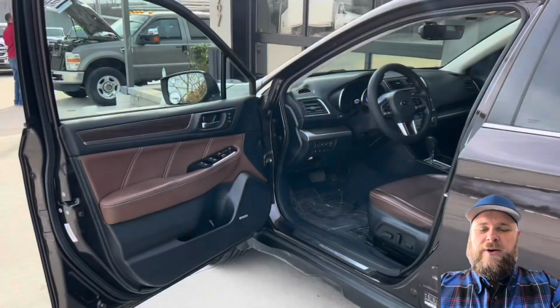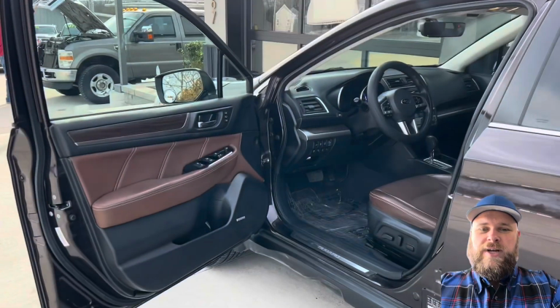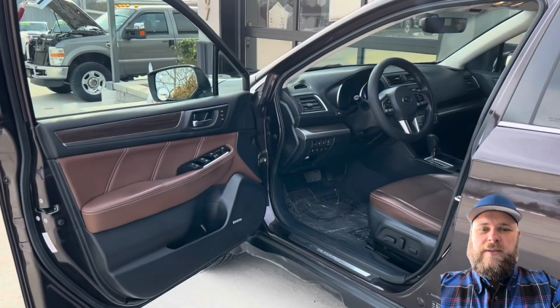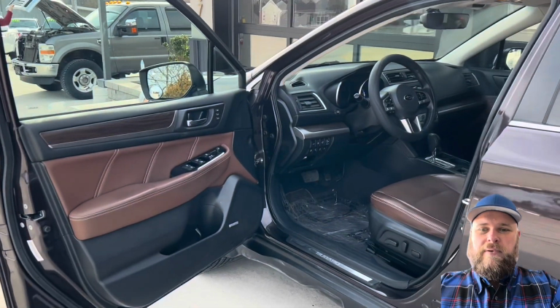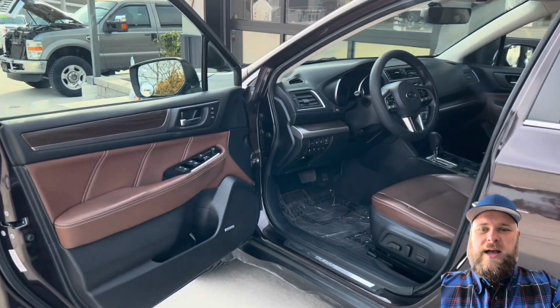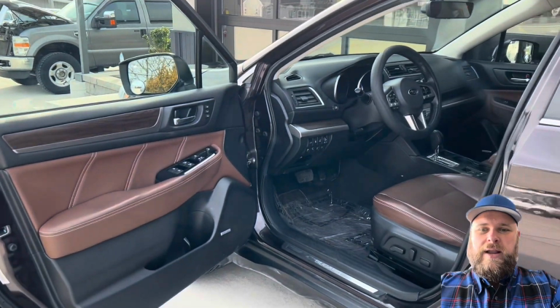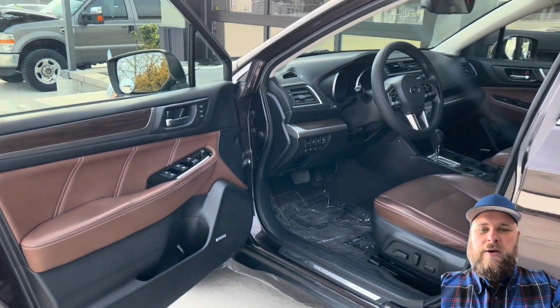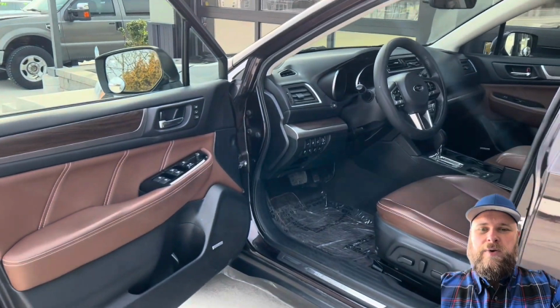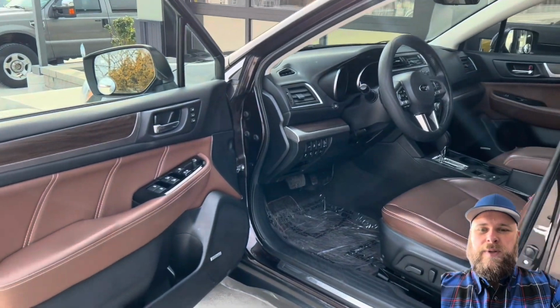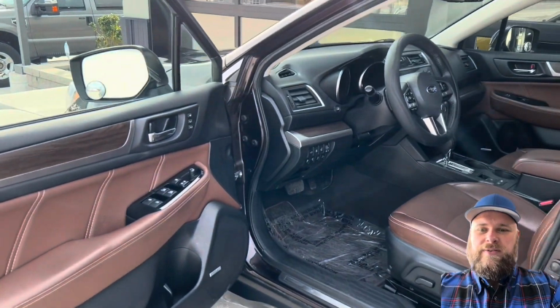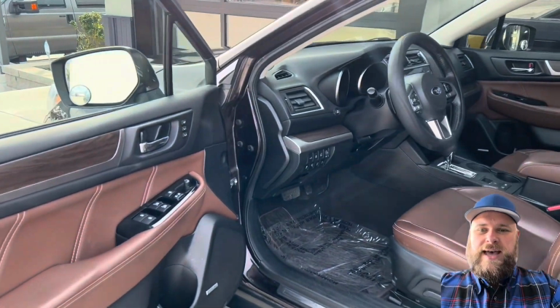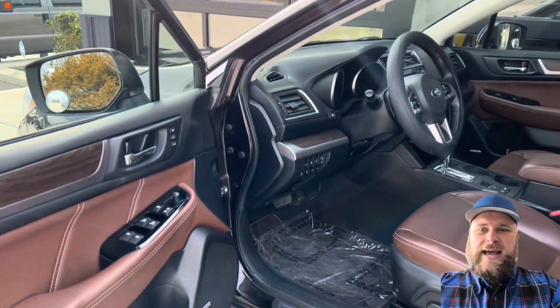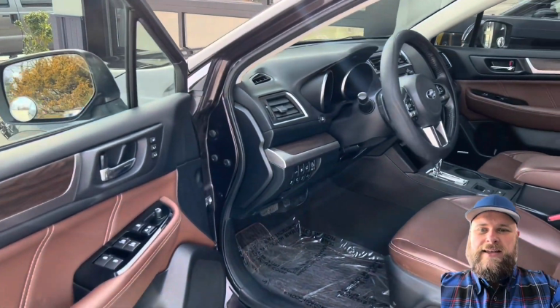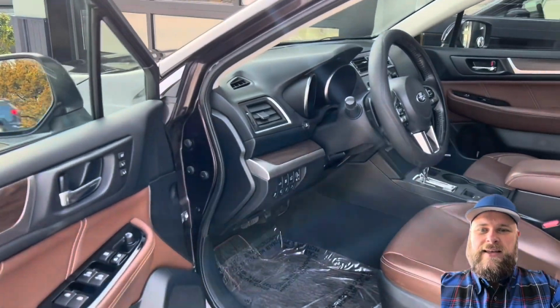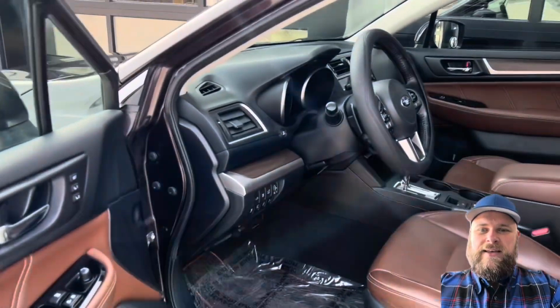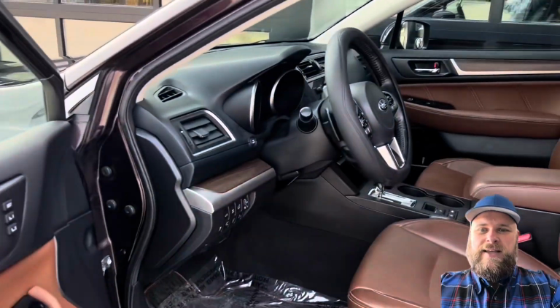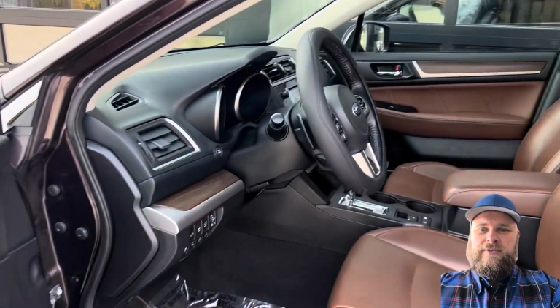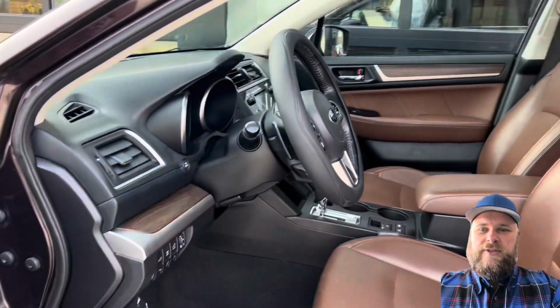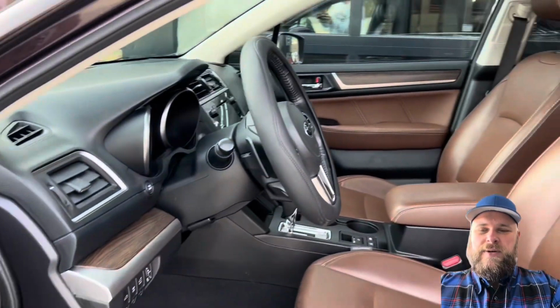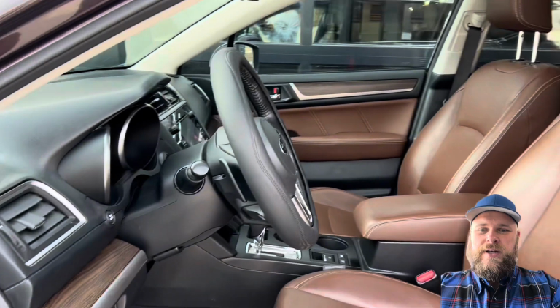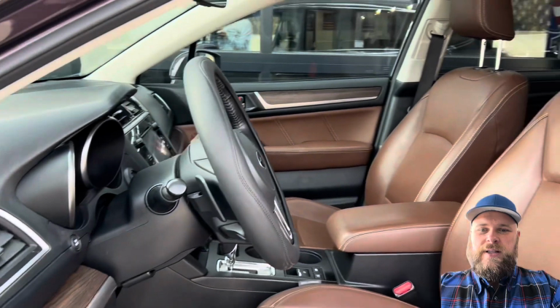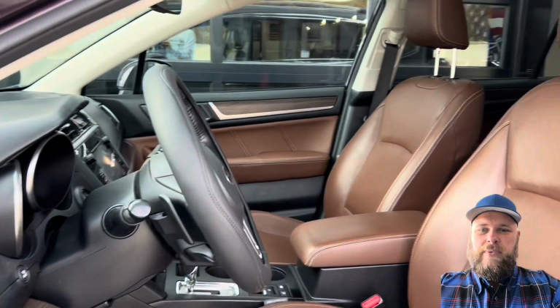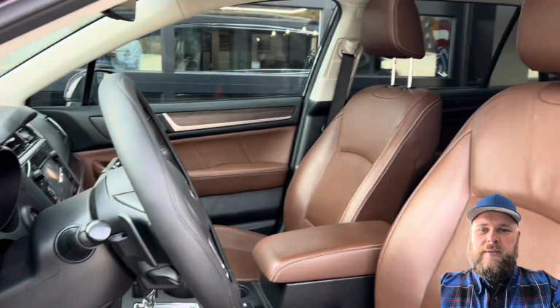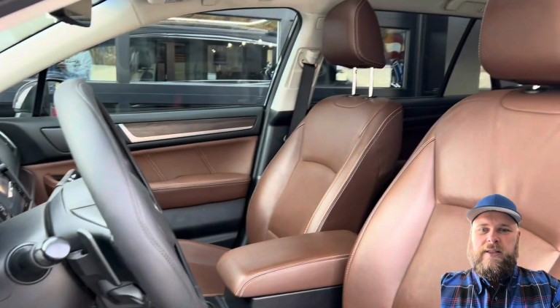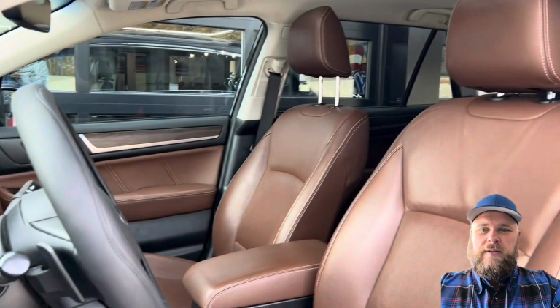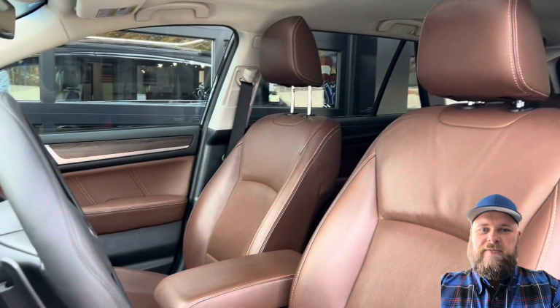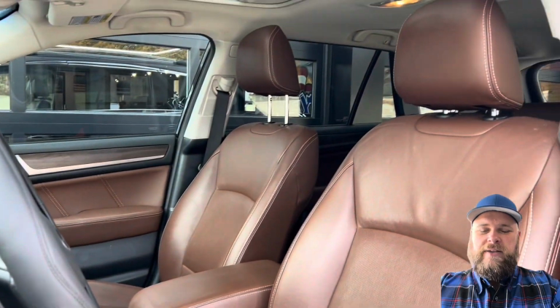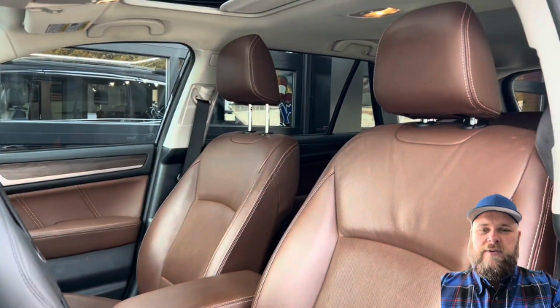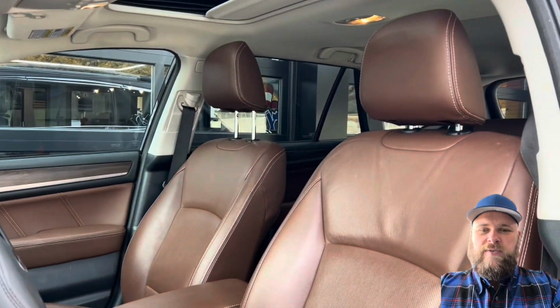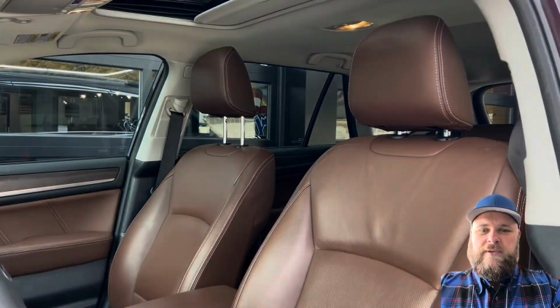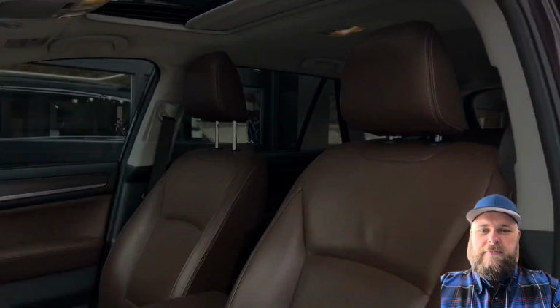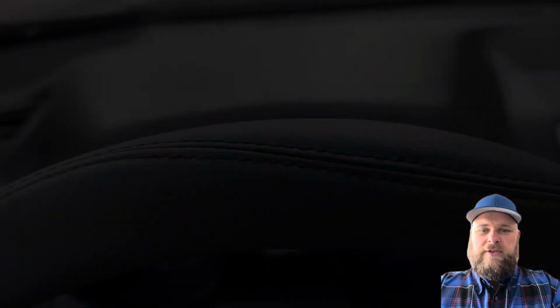Check out the brown — how cool is that? That looks so good. That brown leather. Love that sunroof up top too.